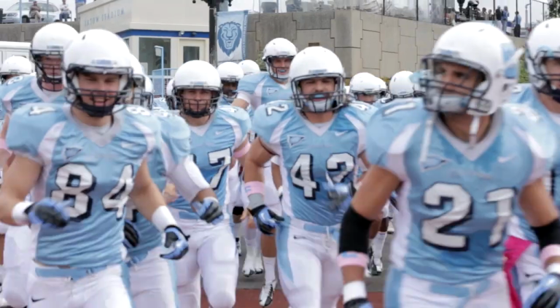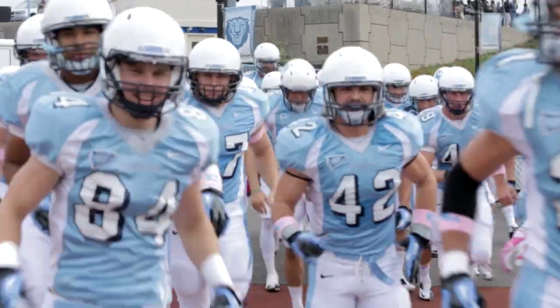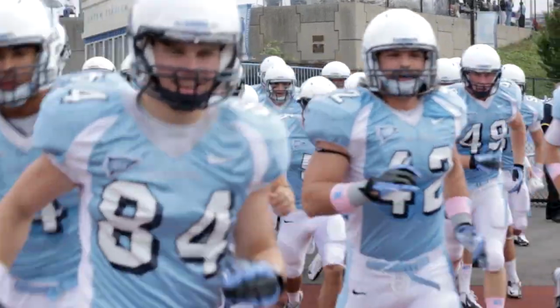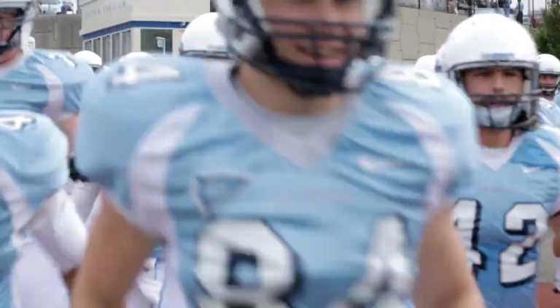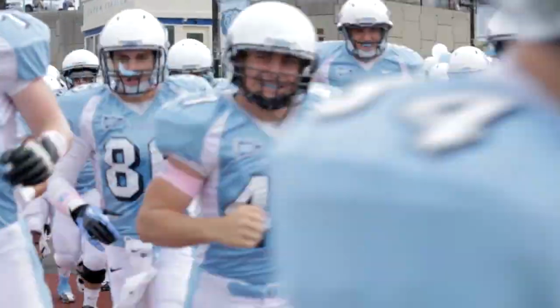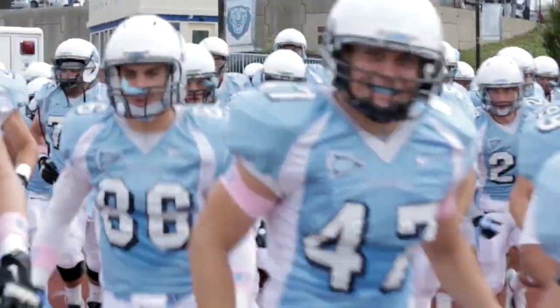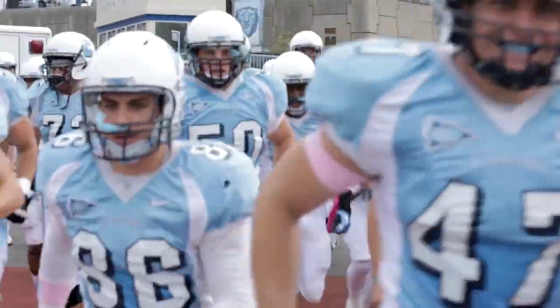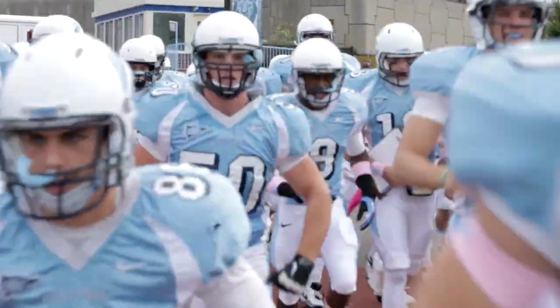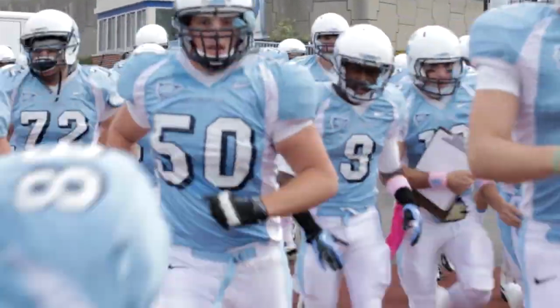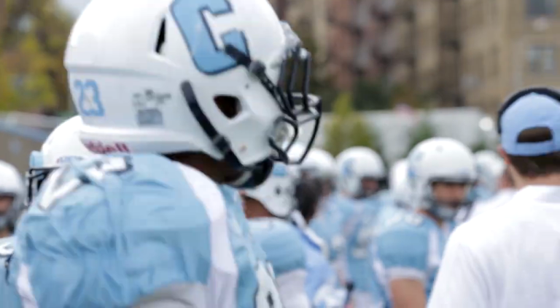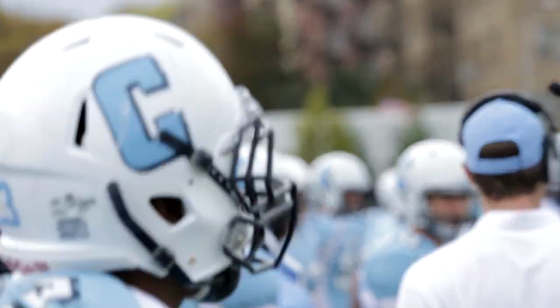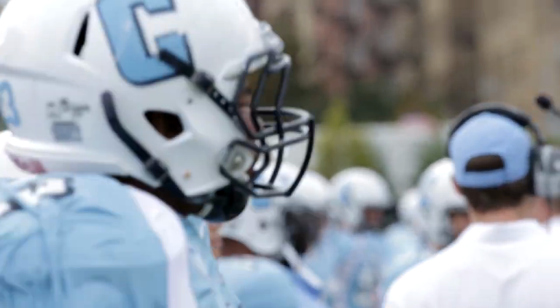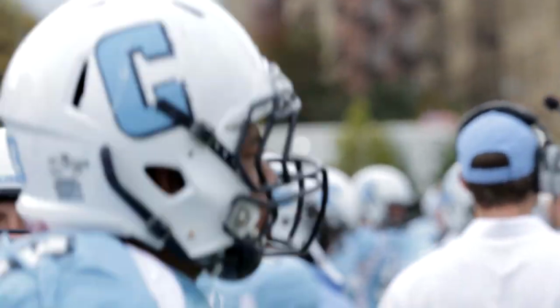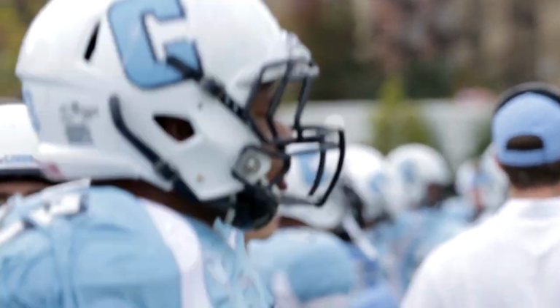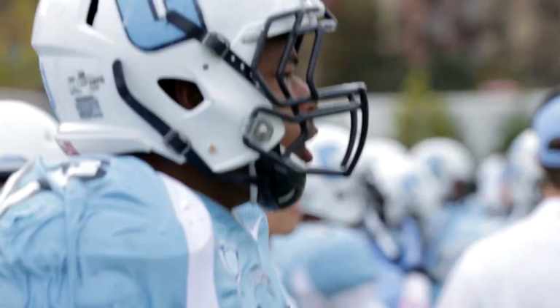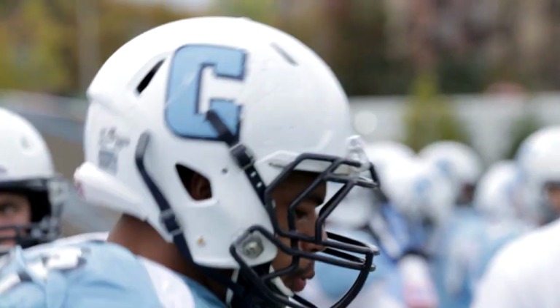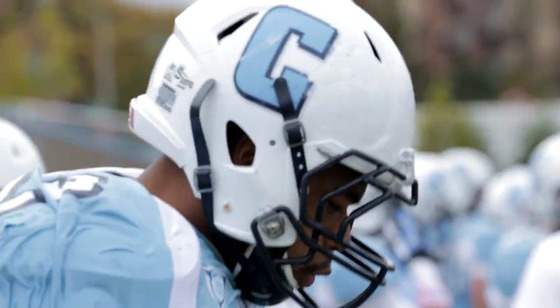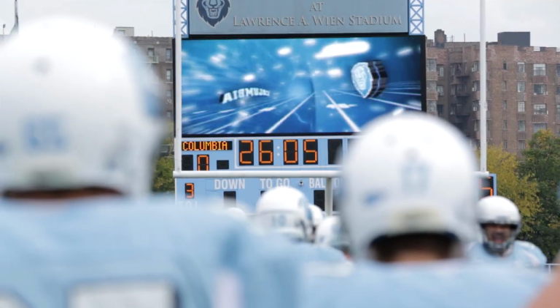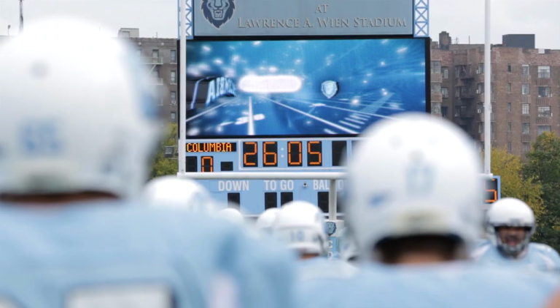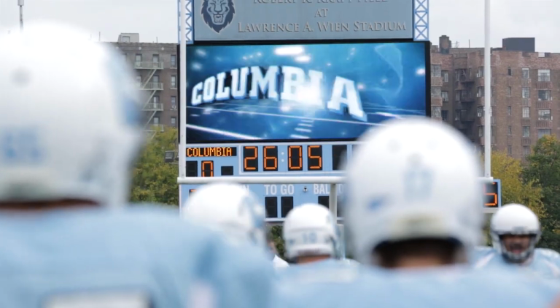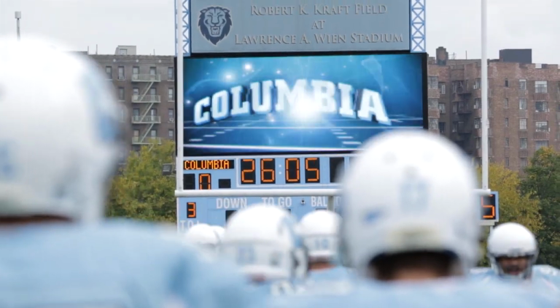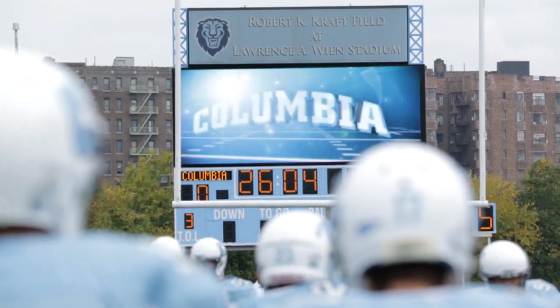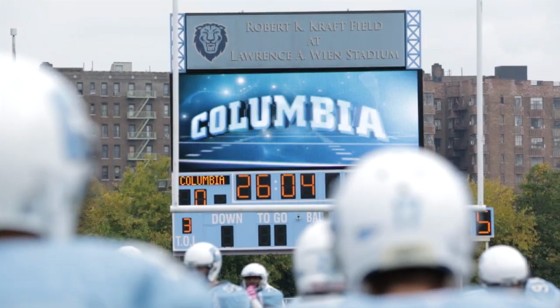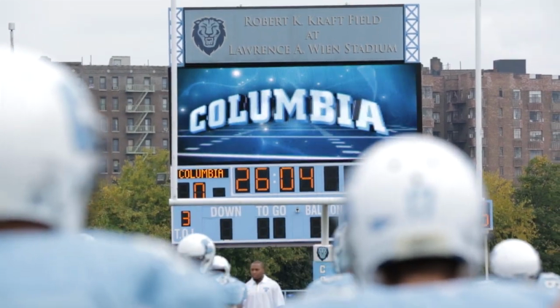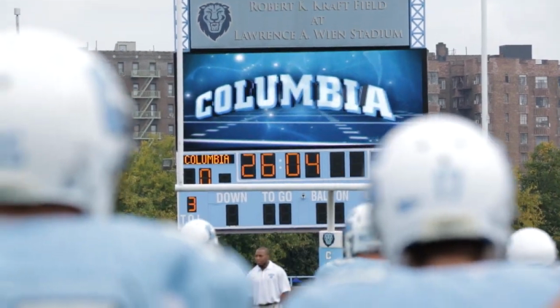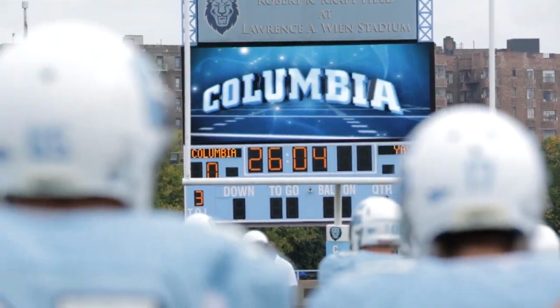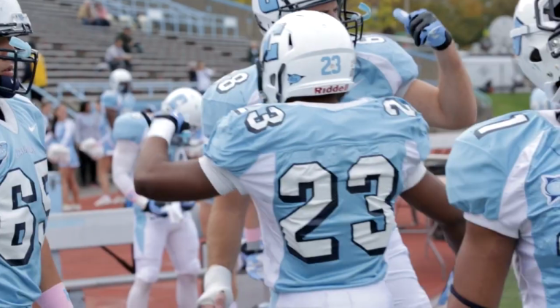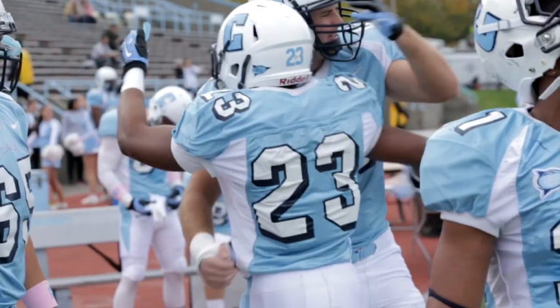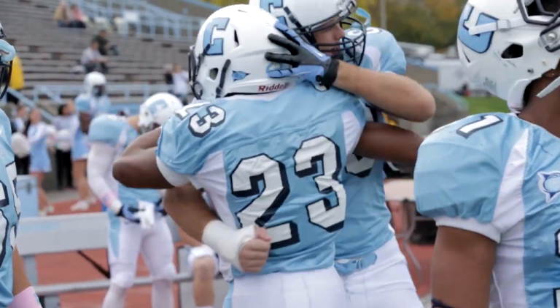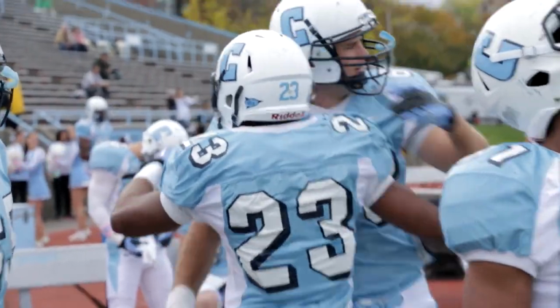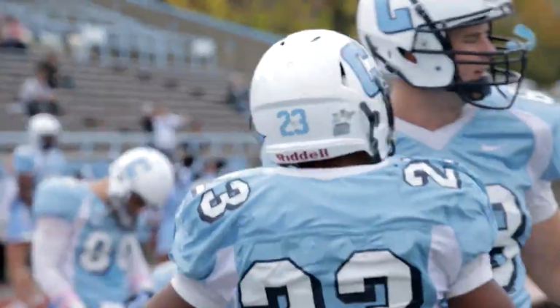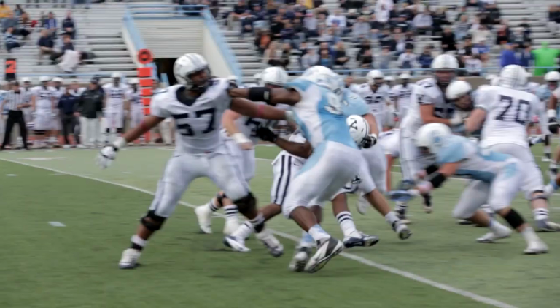Columbia Lions play host to the 2-4 Yale Bulldogs on a warm, fall, cloudy afternoon in New York City.